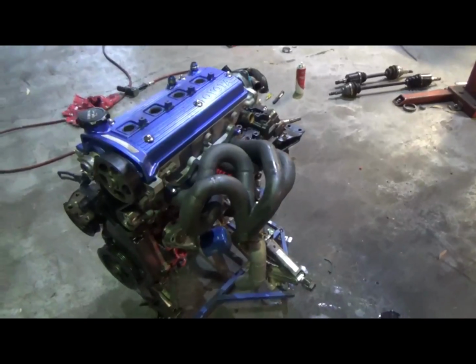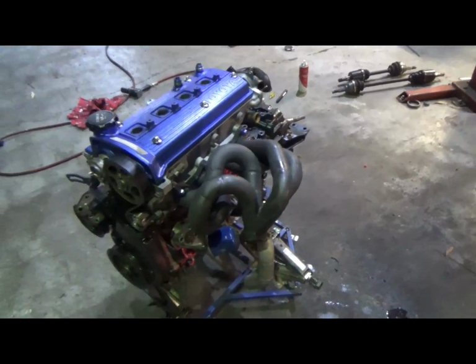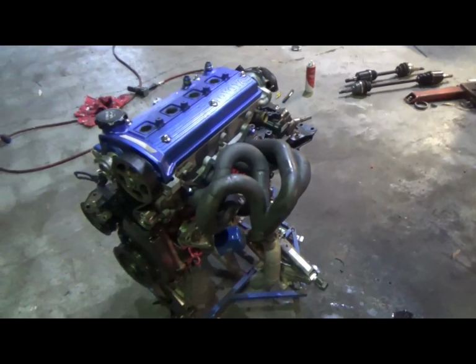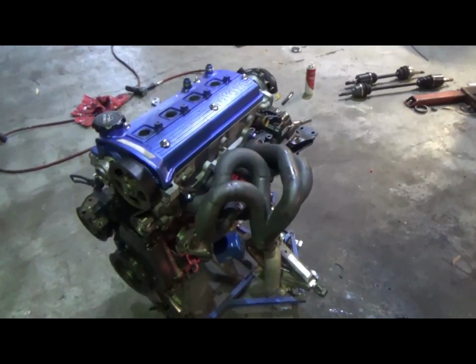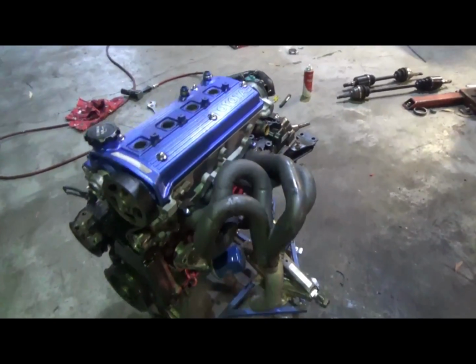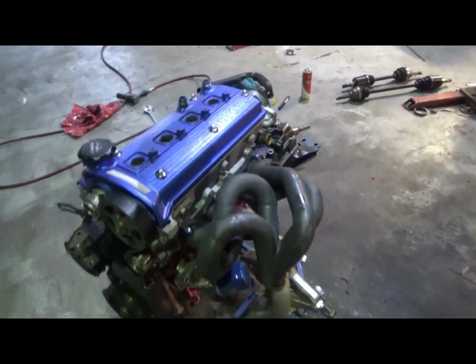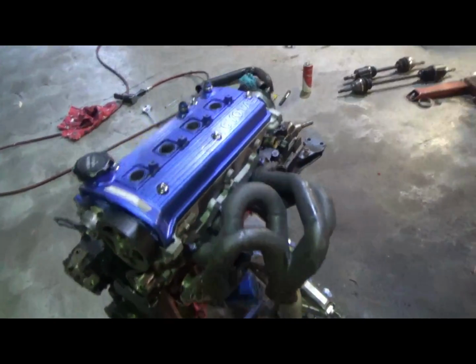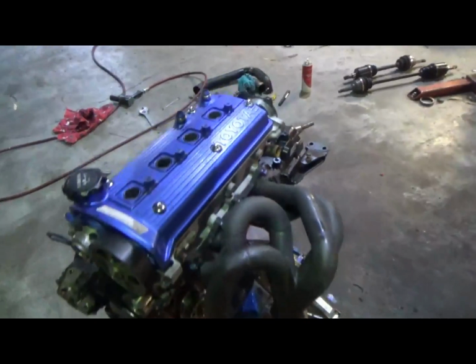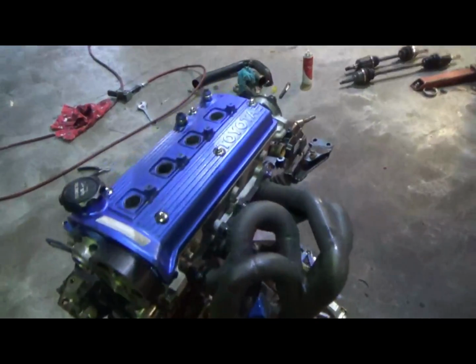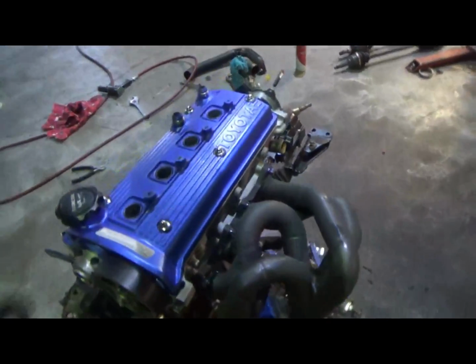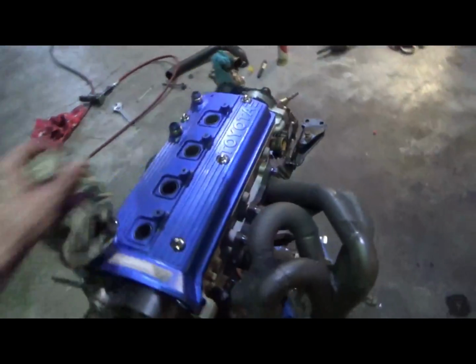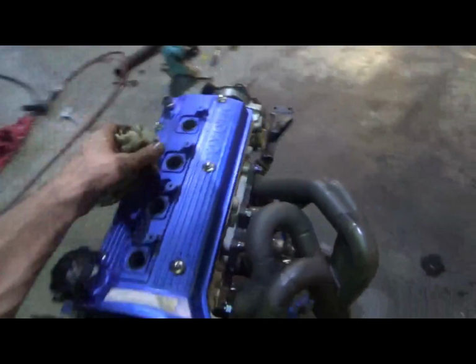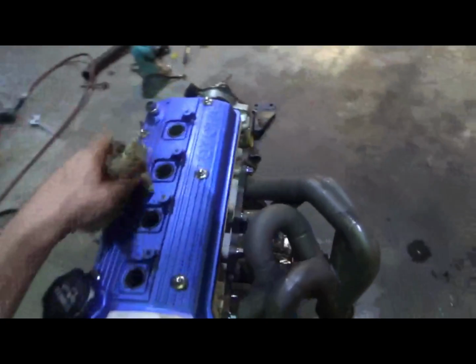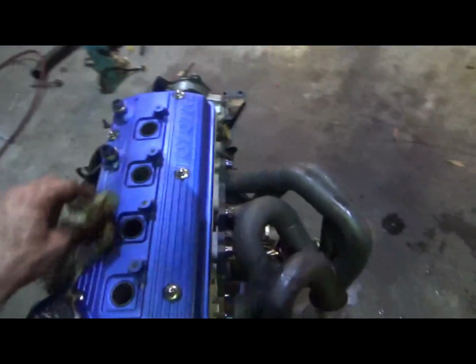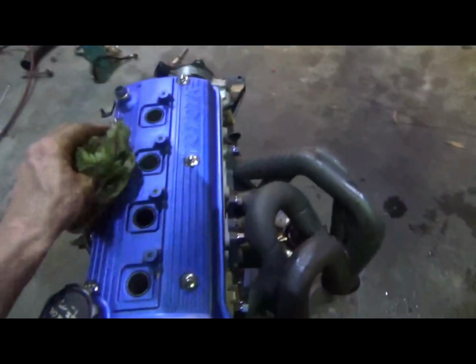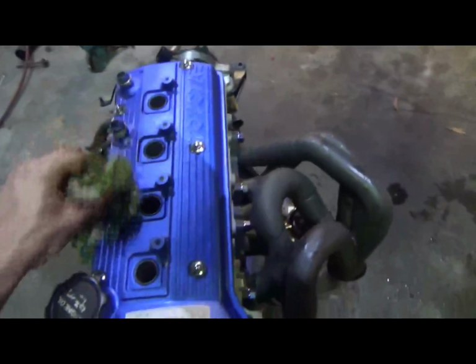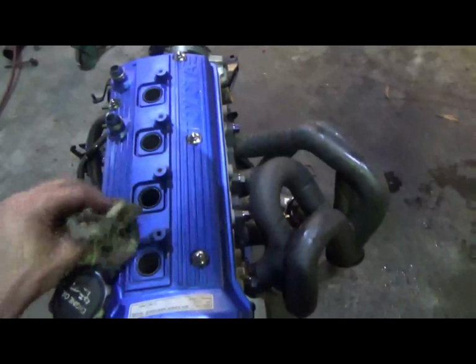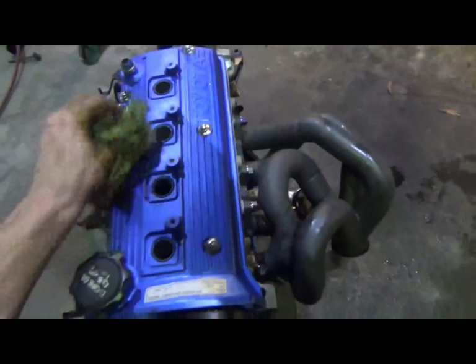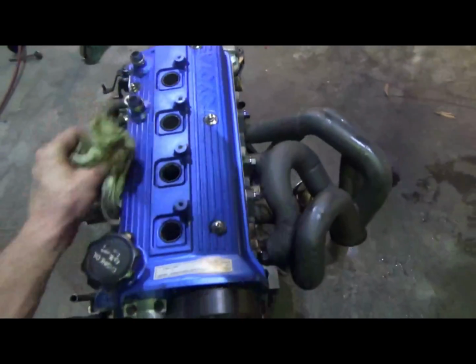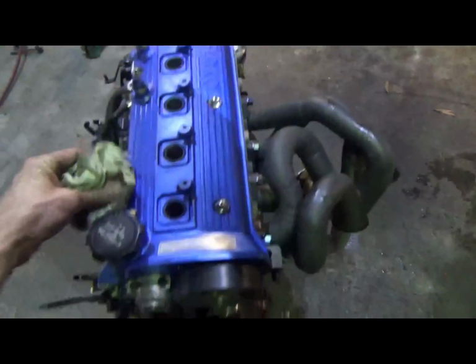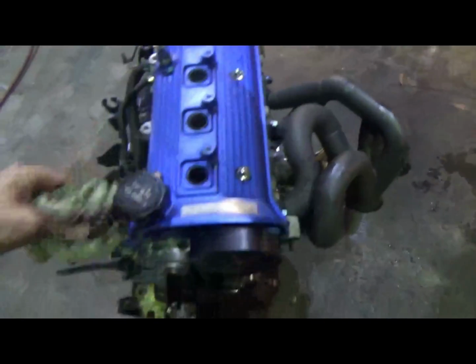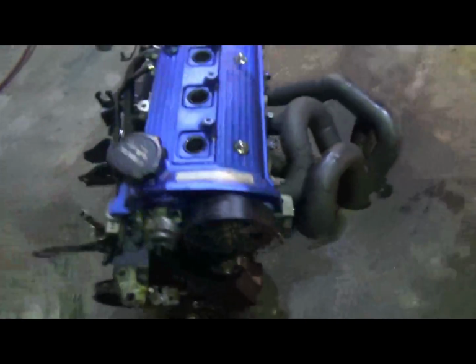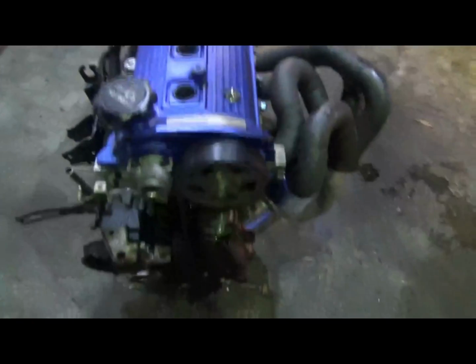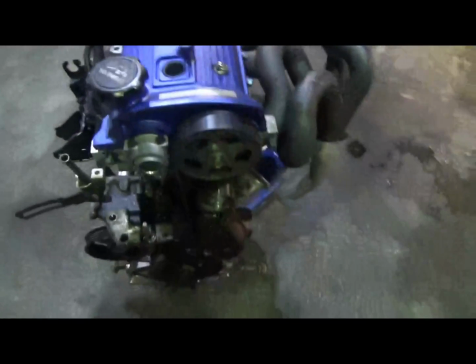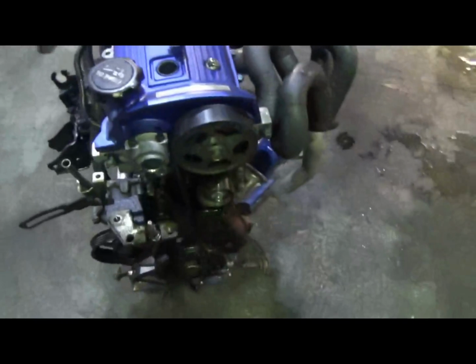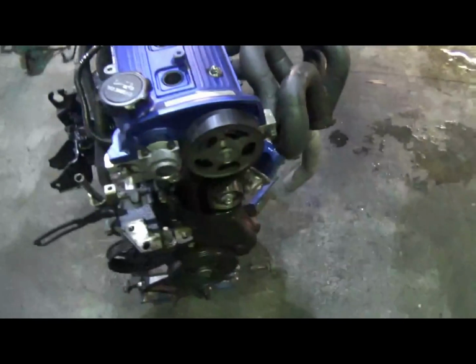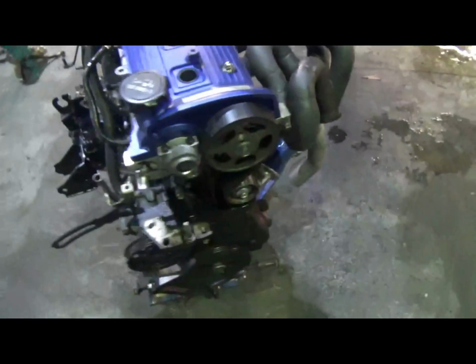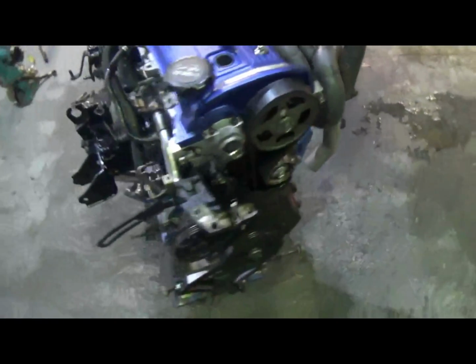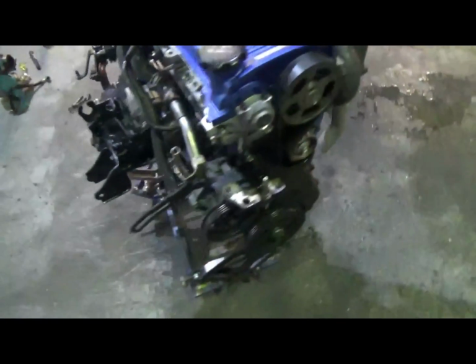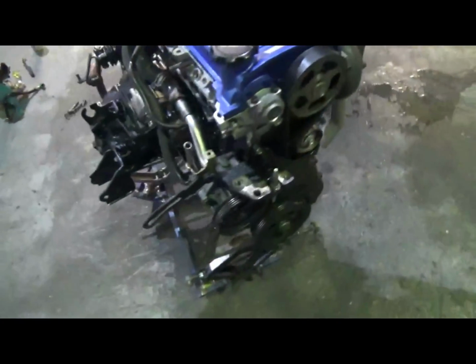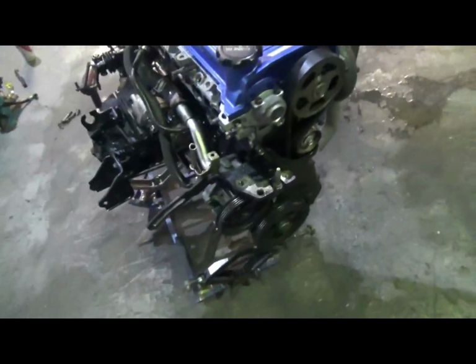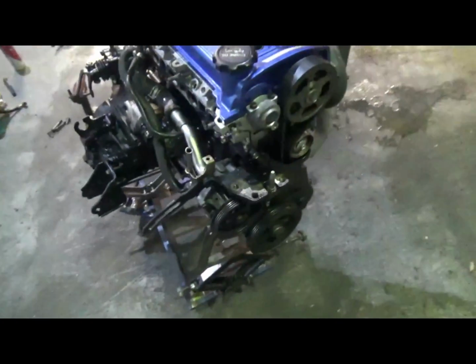I'm pretty interested to pull this cylinder head off and have a look at that piston that's in there.